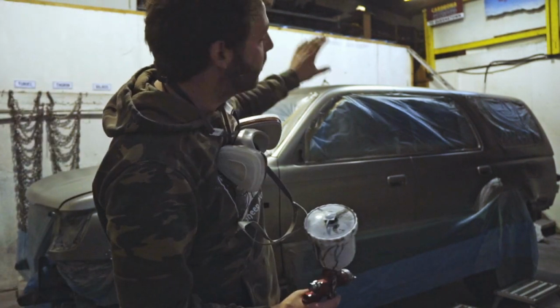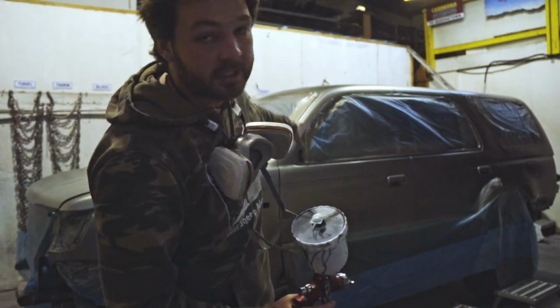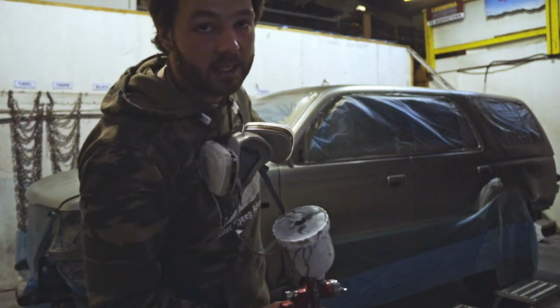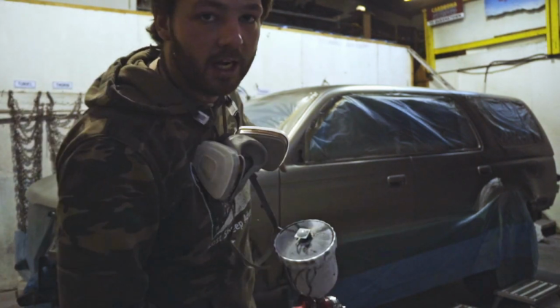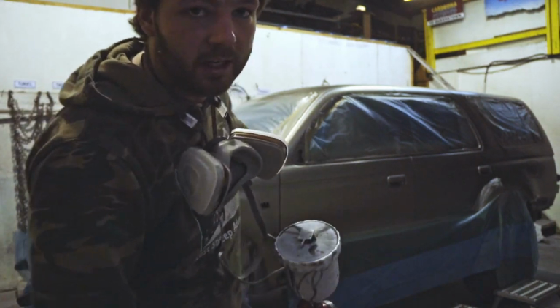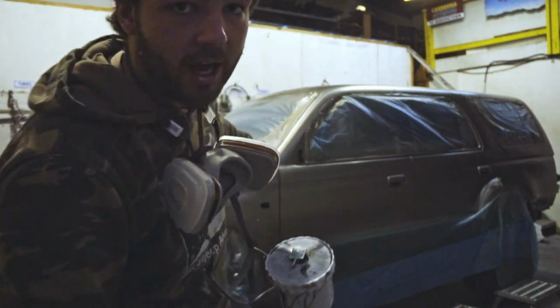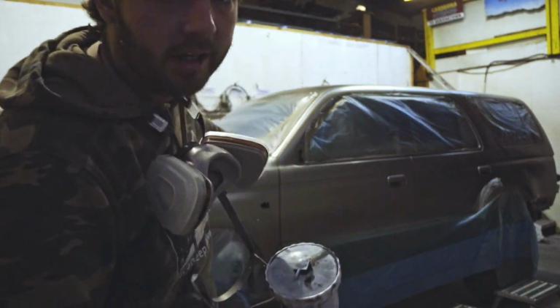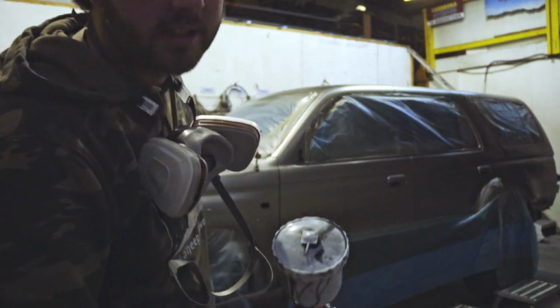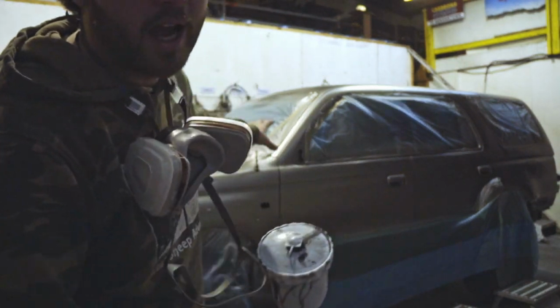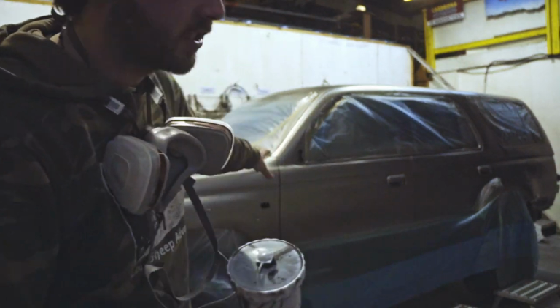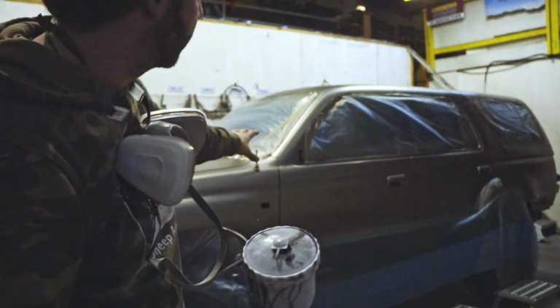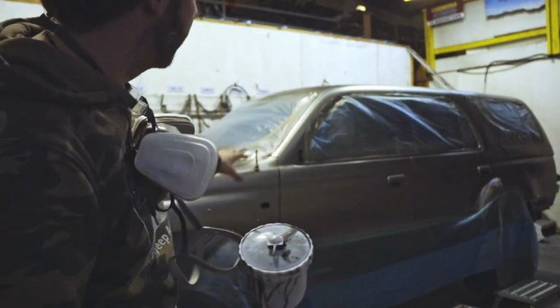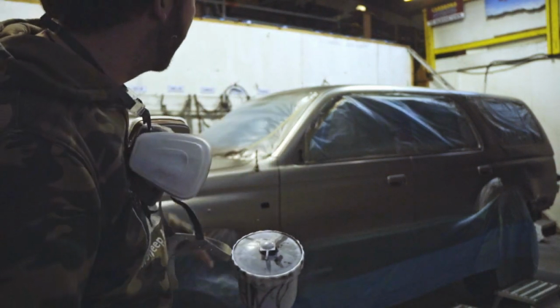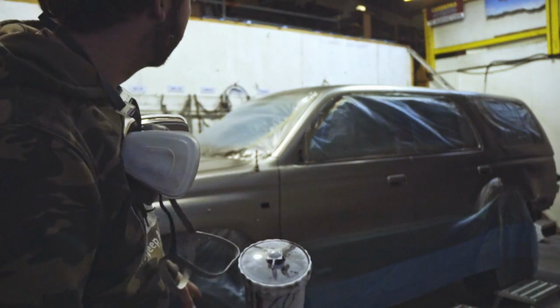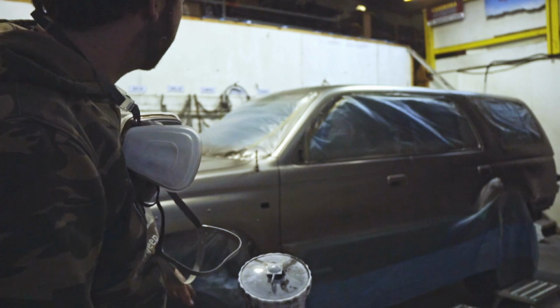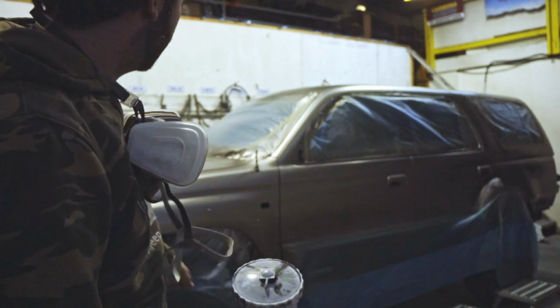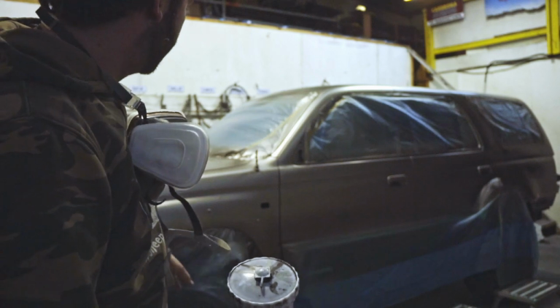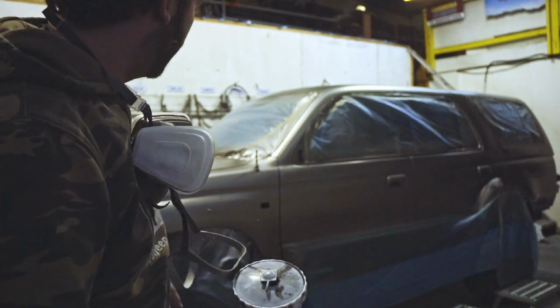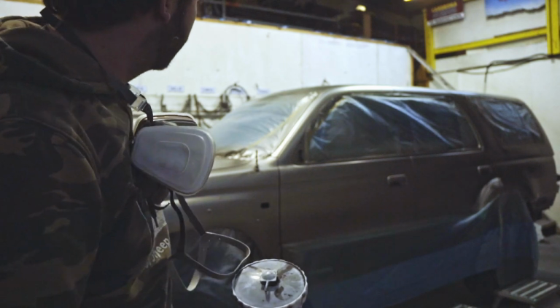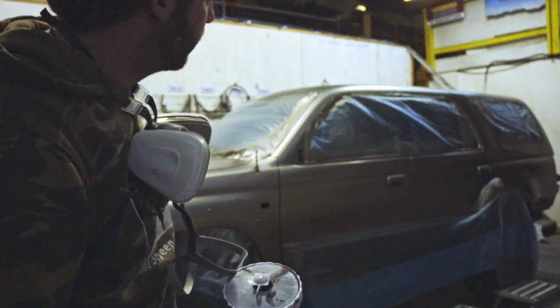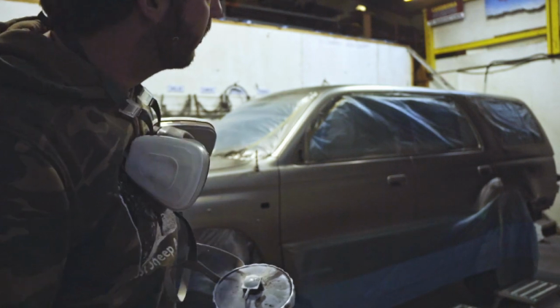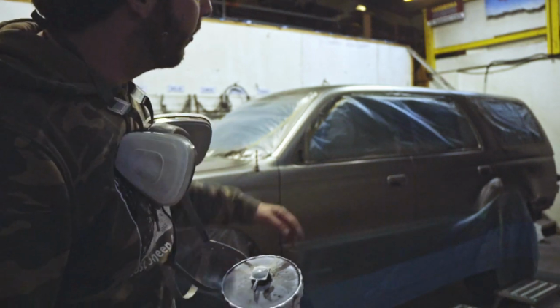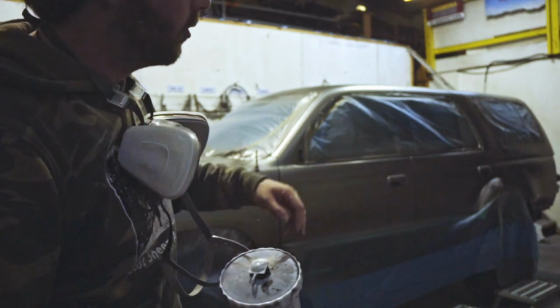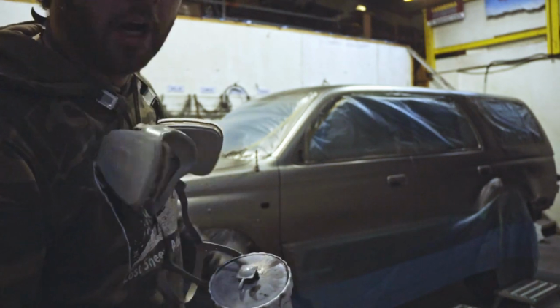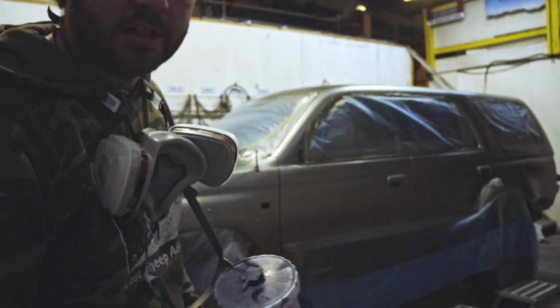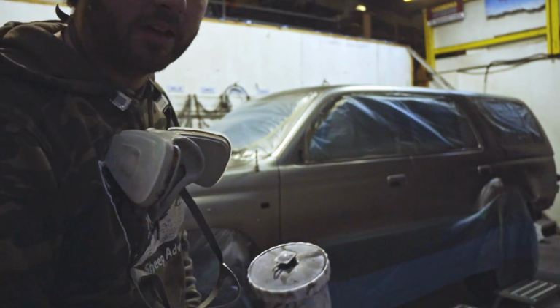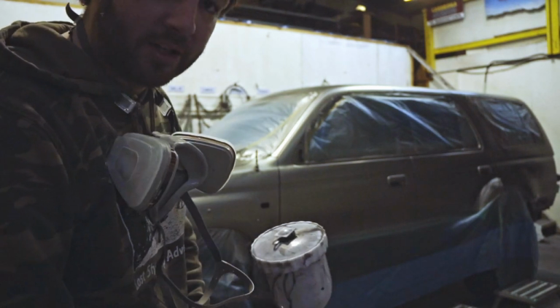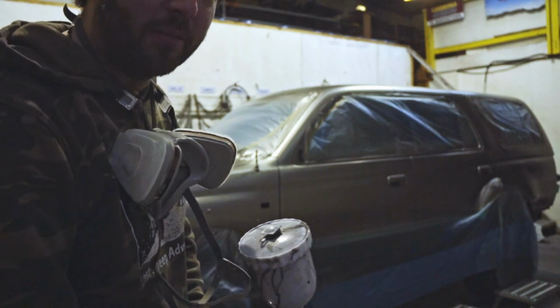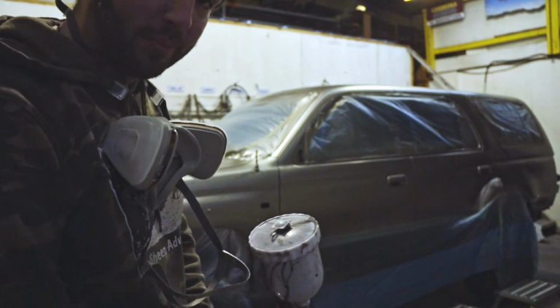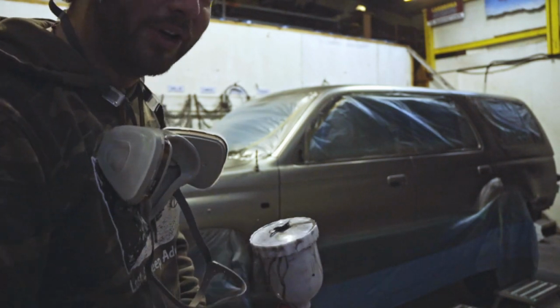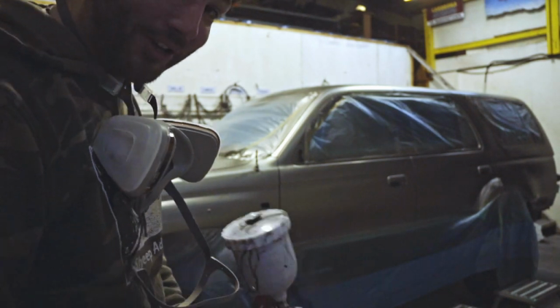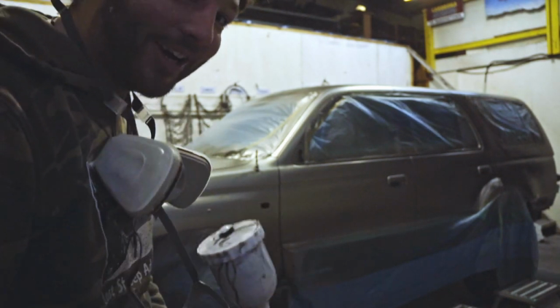But you can see the colour now, you can see how it's going to turn out. A couple more coats and it's going to be pretty good.